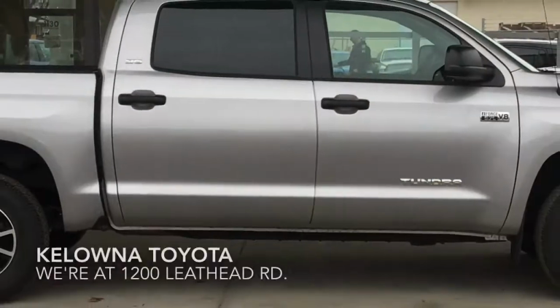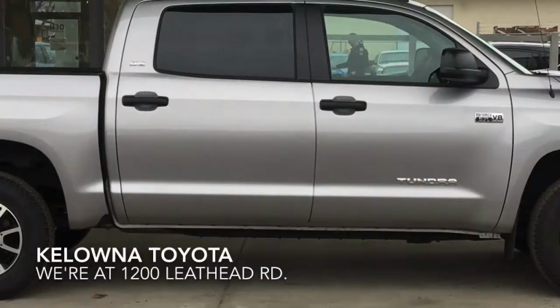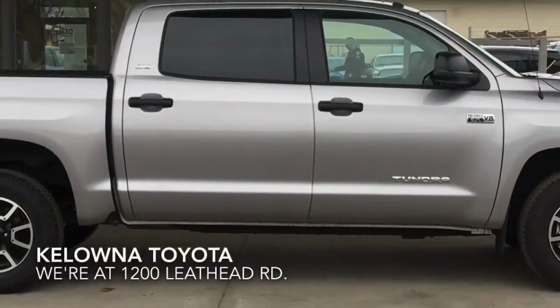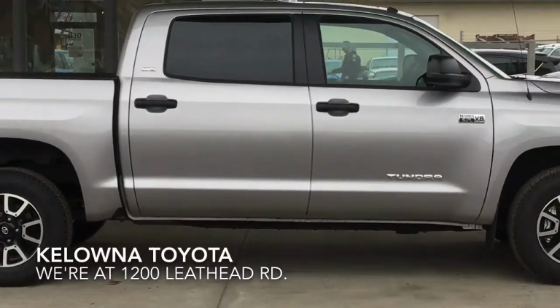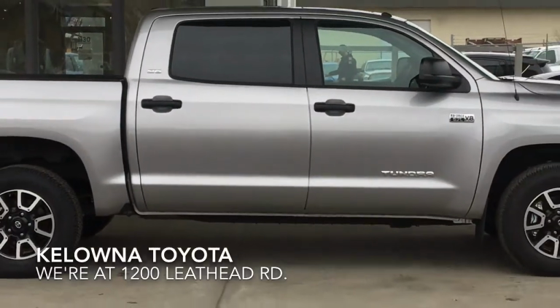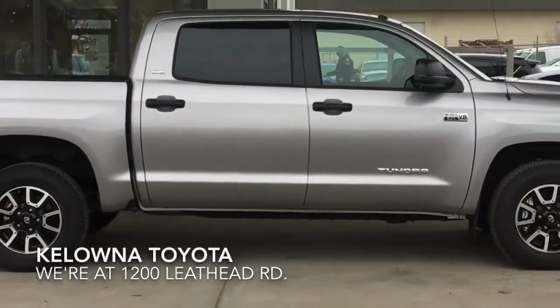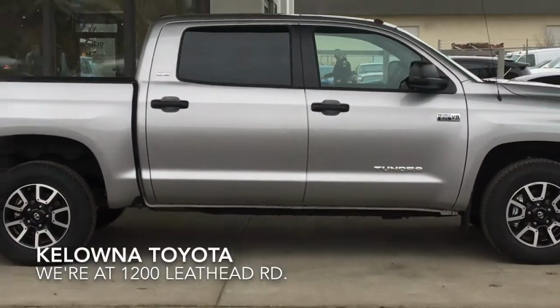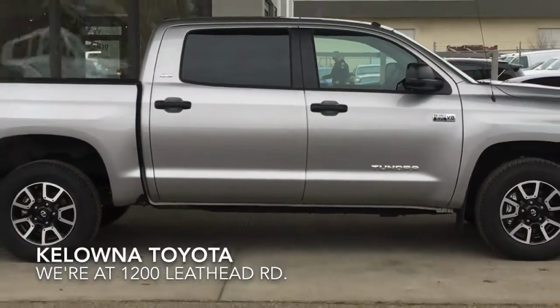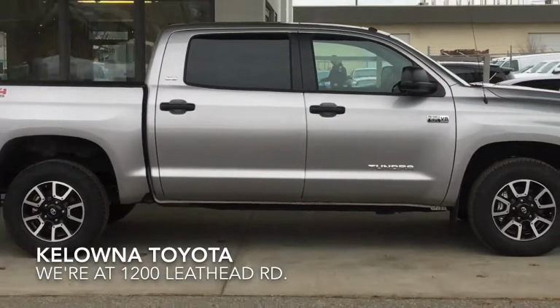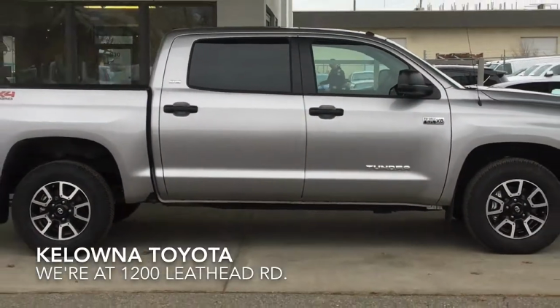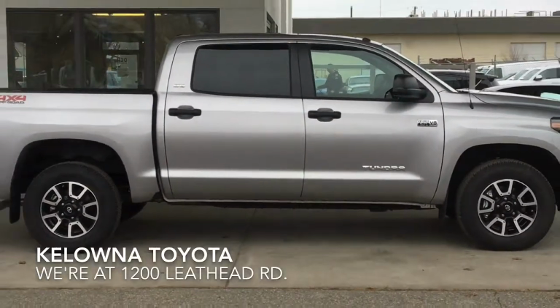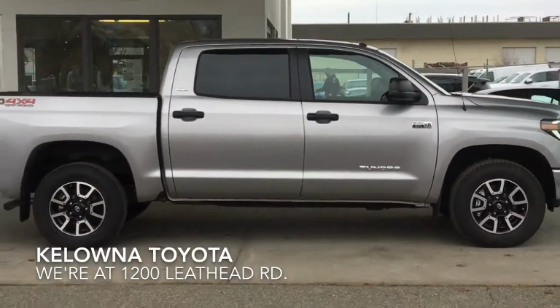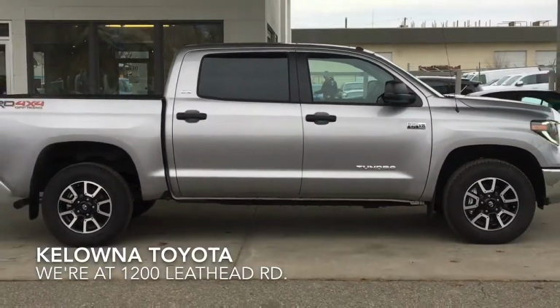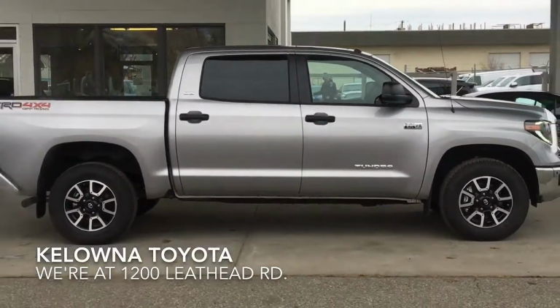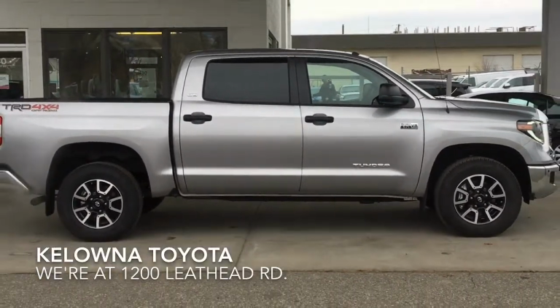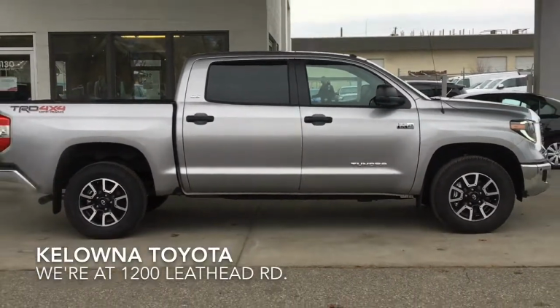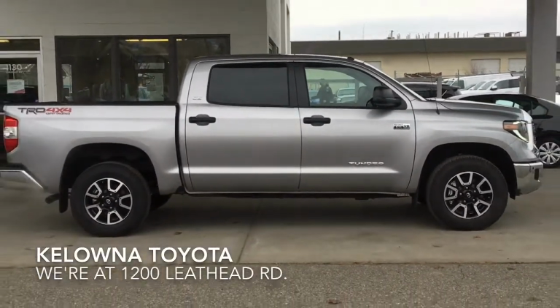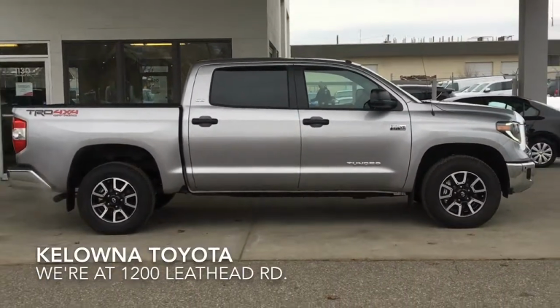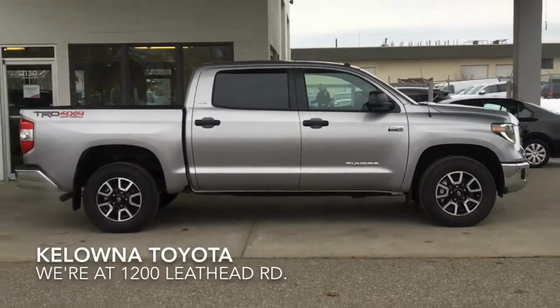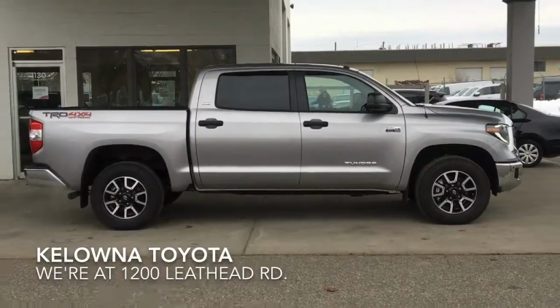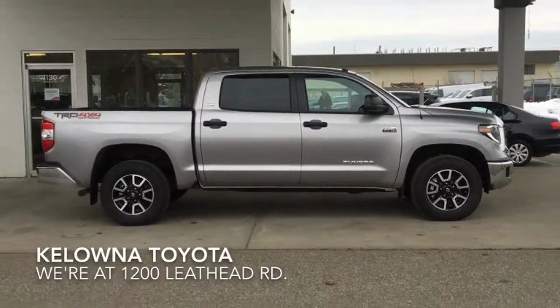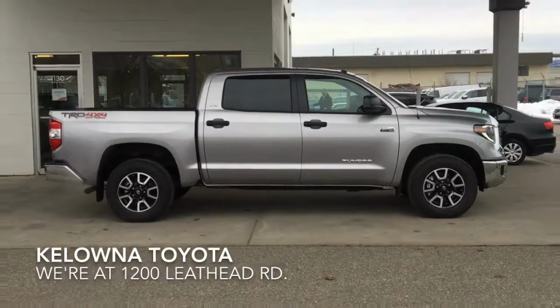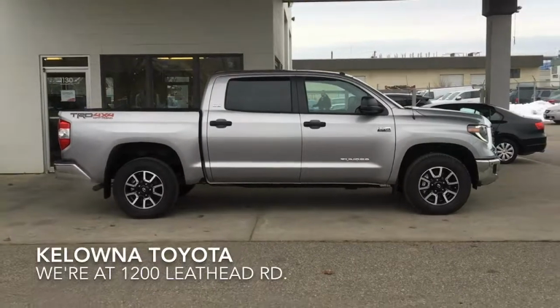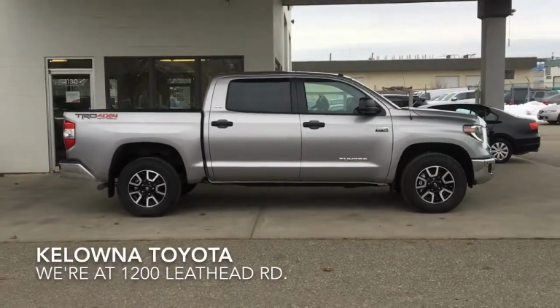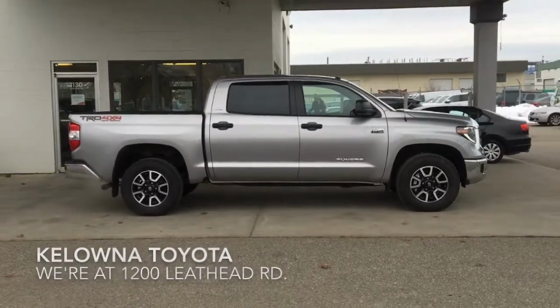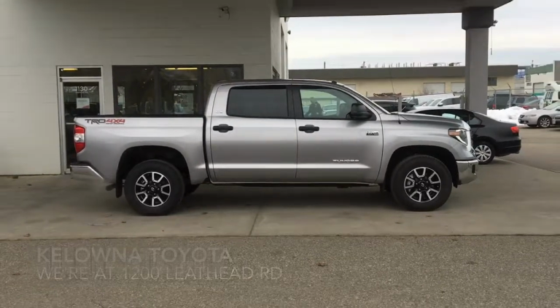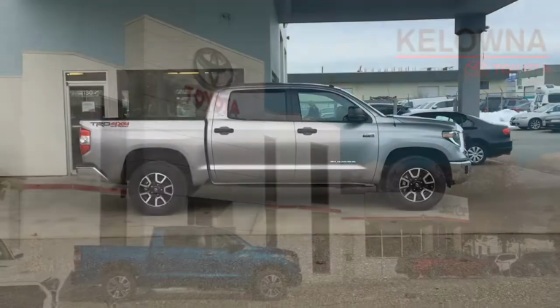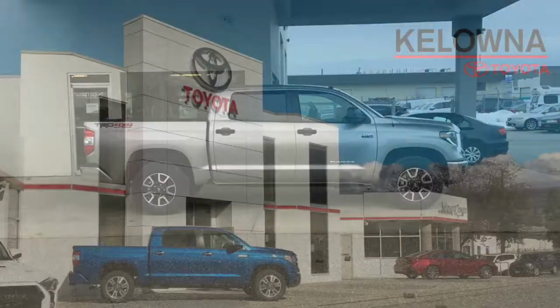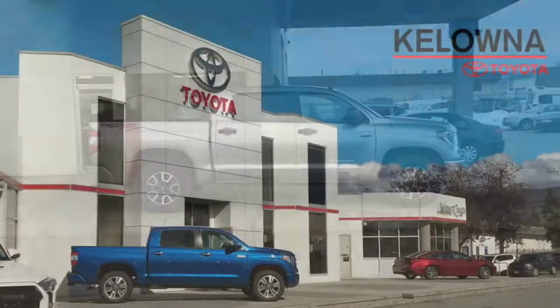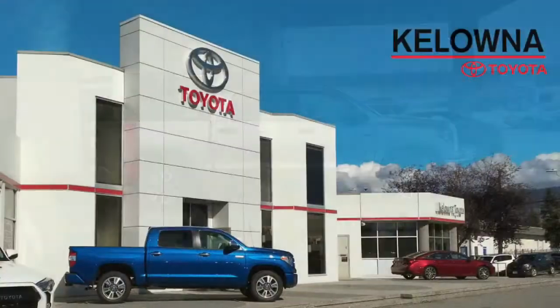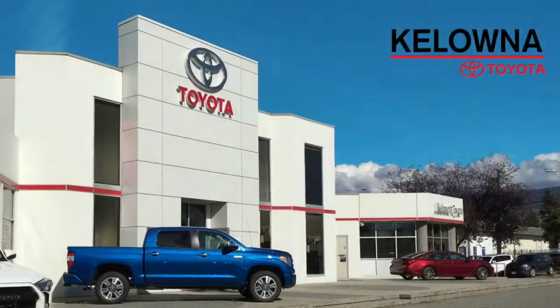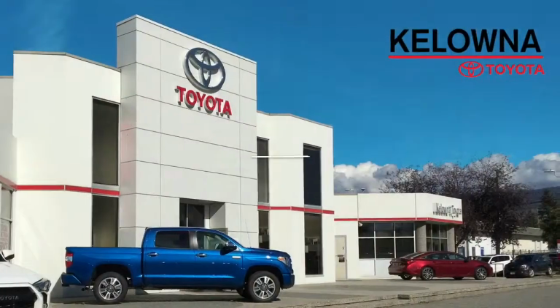Call today to book your test drive on this awesome Toyota Tundra TRD off-road, or stop by for a look. We're at 1200 Leathead Road in Kelowna.